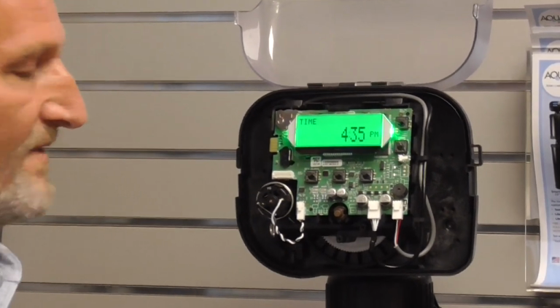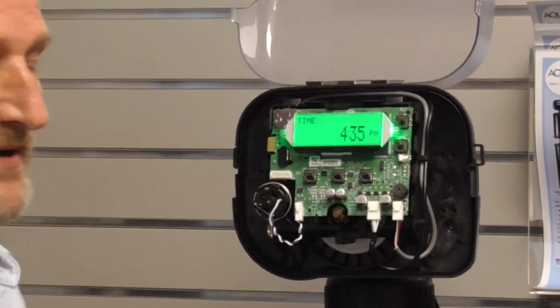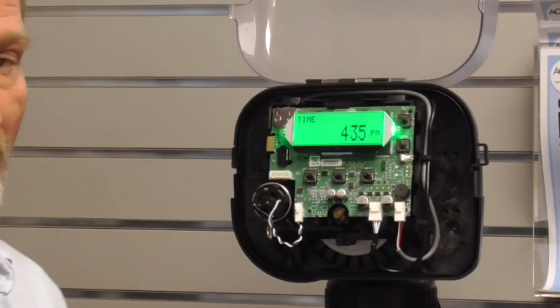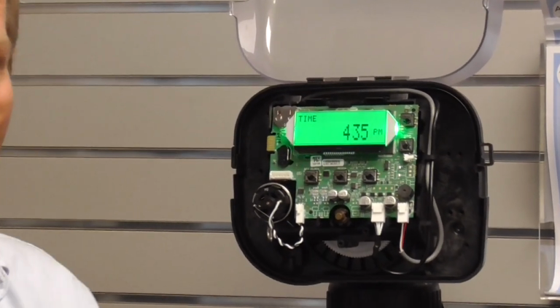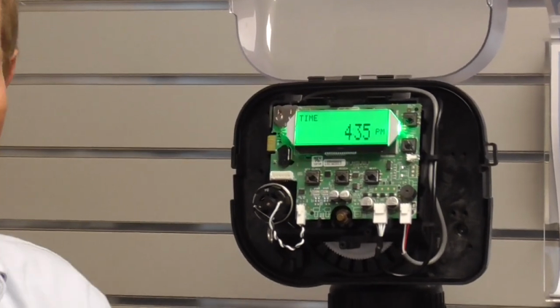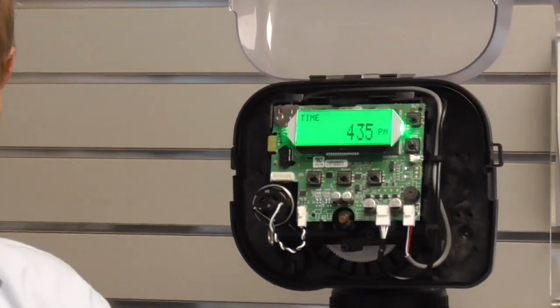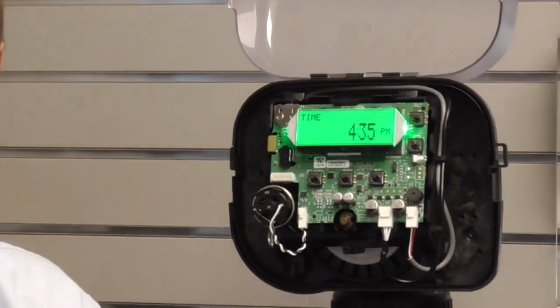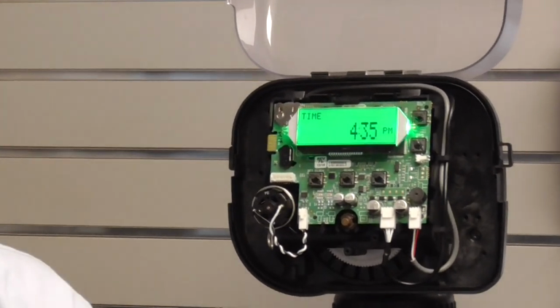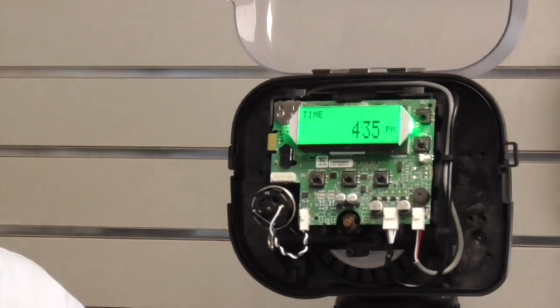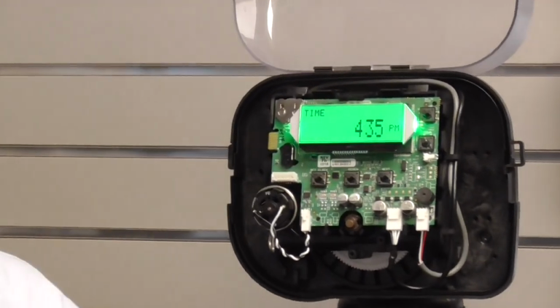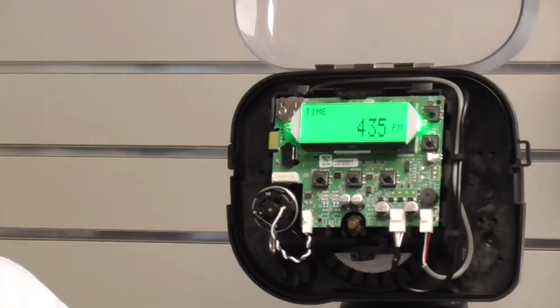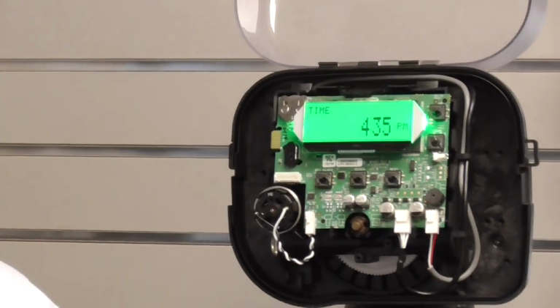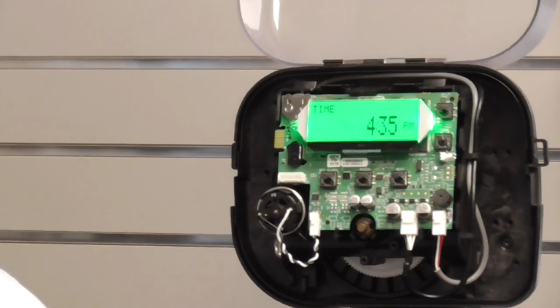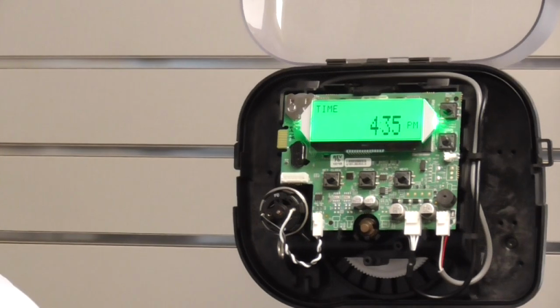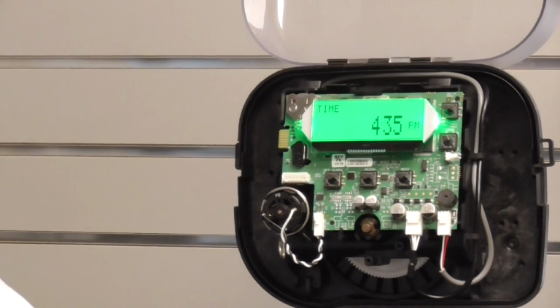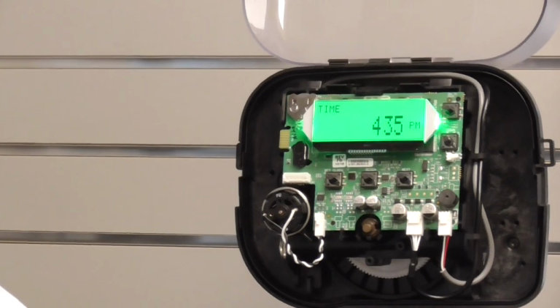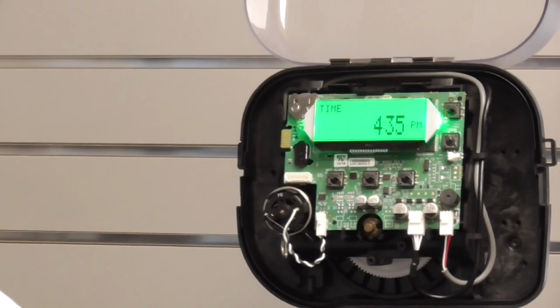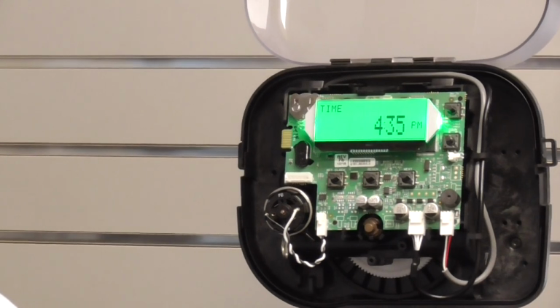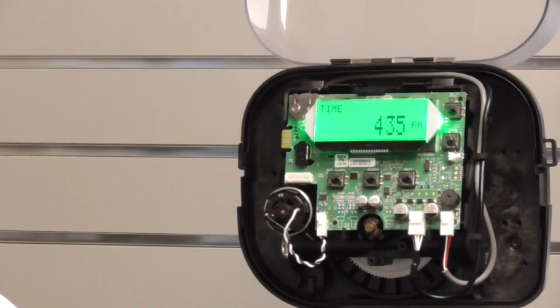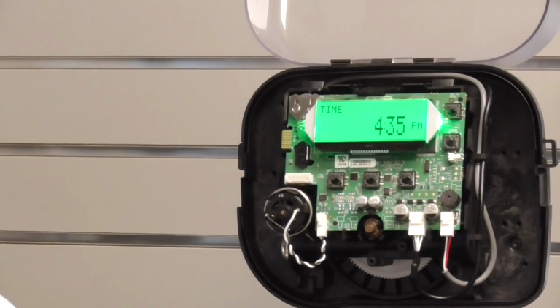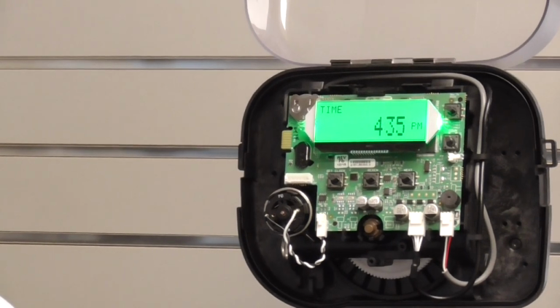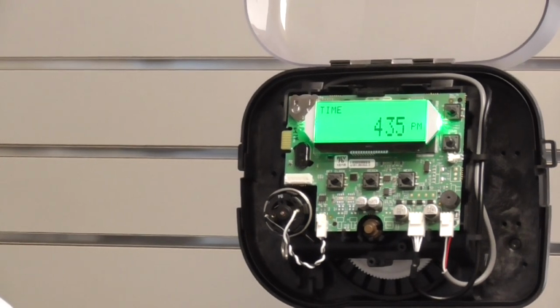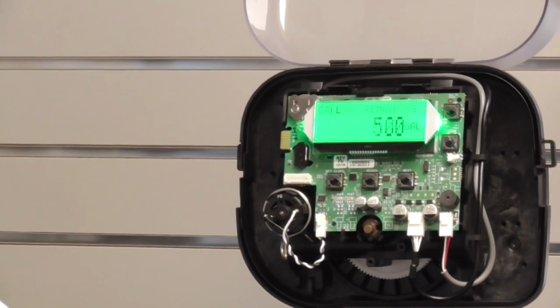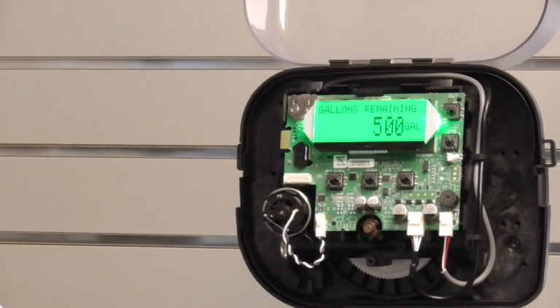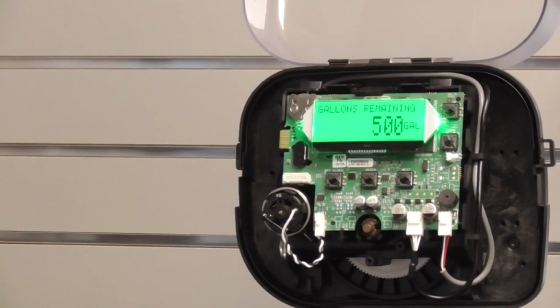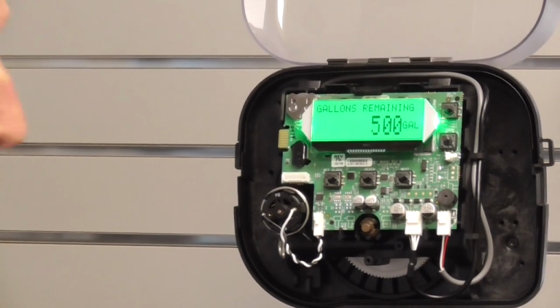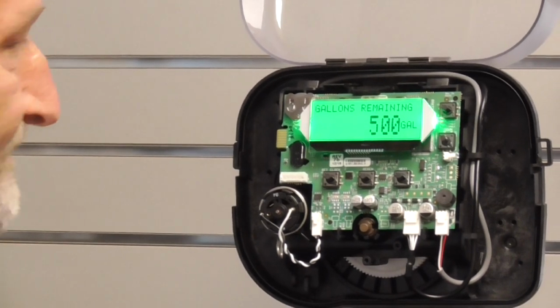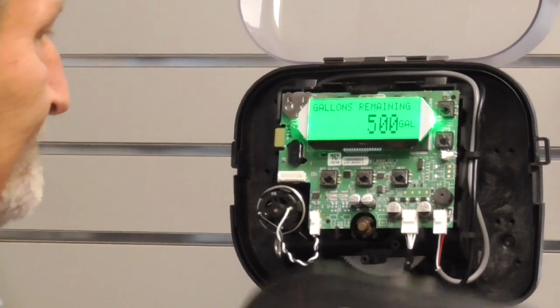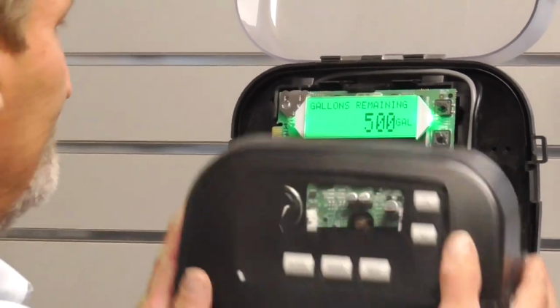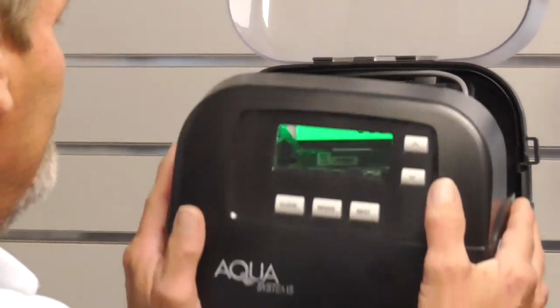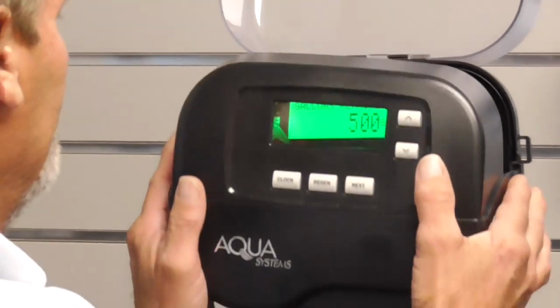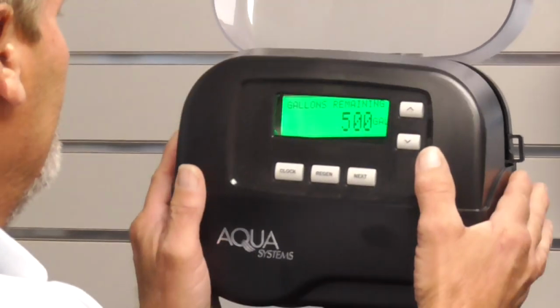And there you have a soft reset on the Aqua Systems Eradicator.